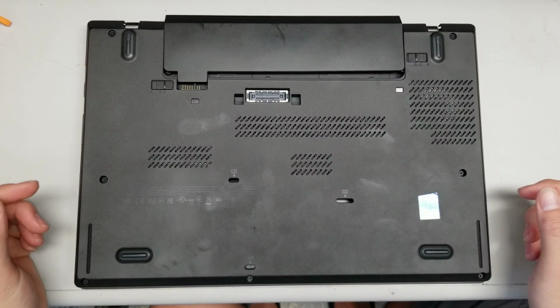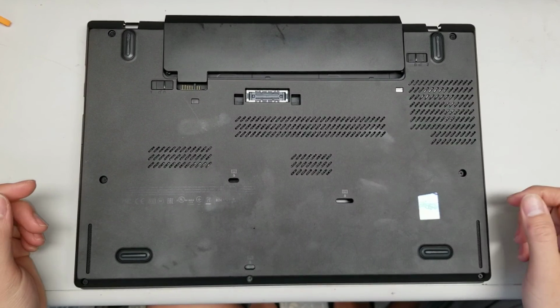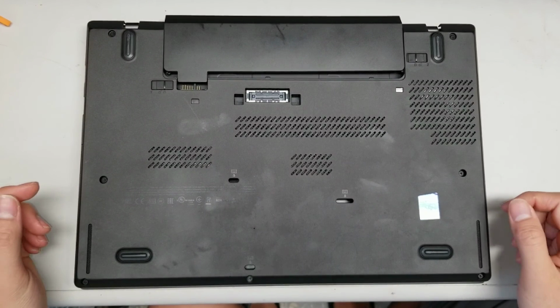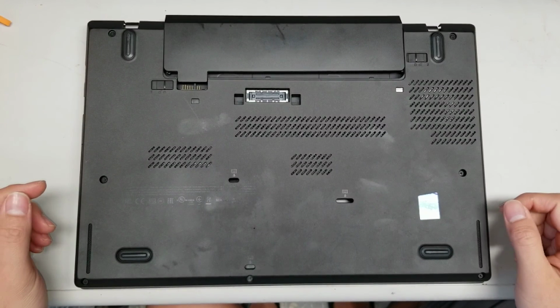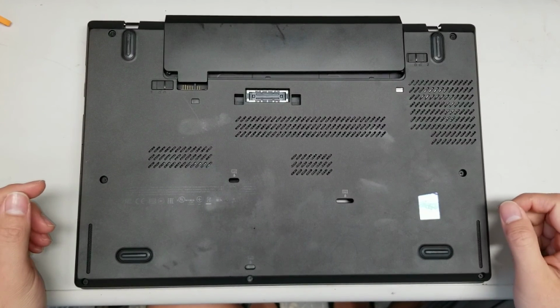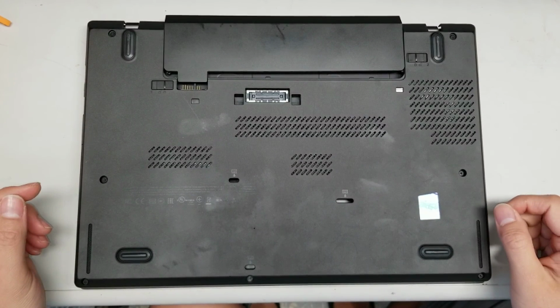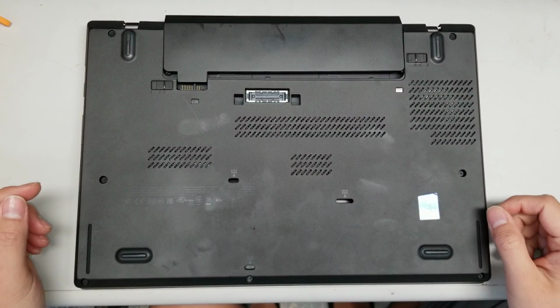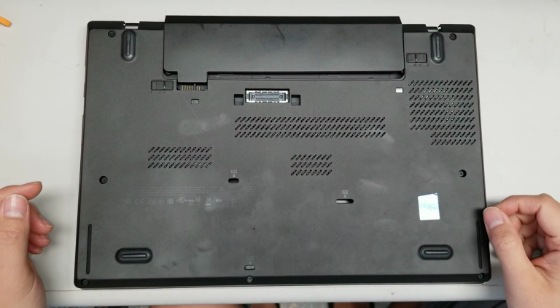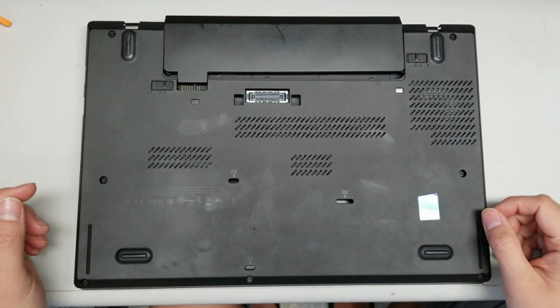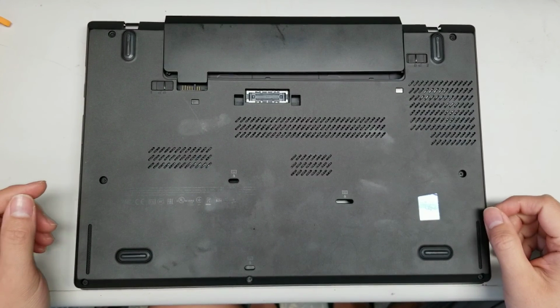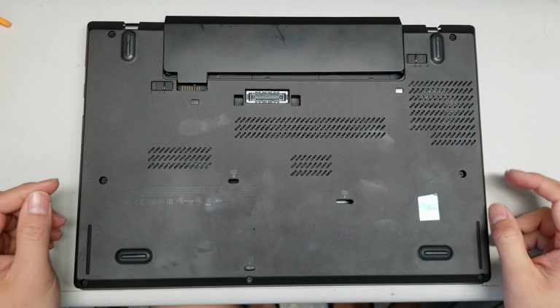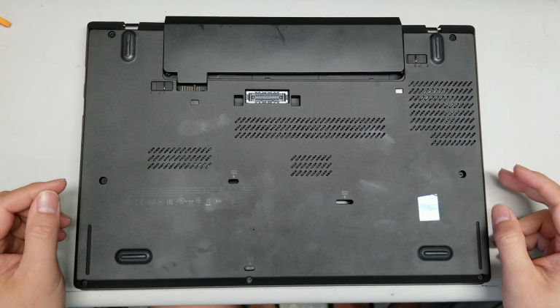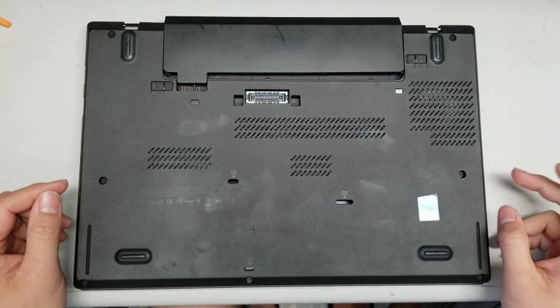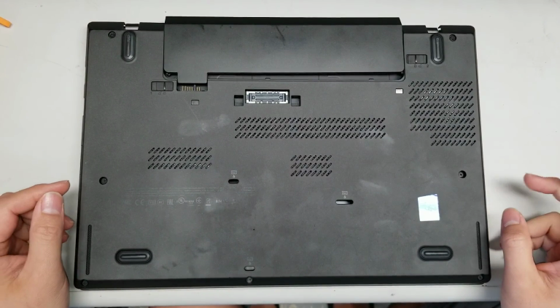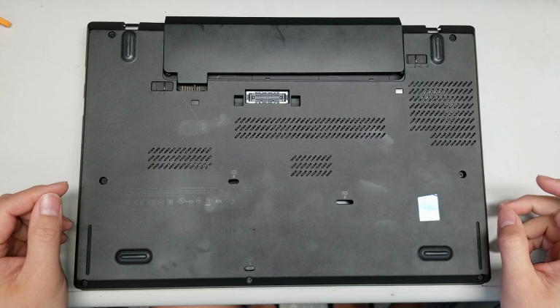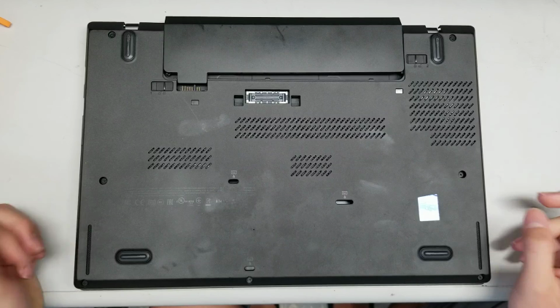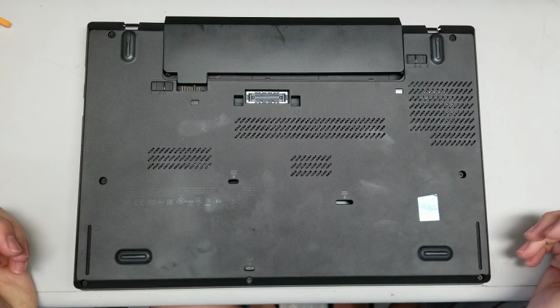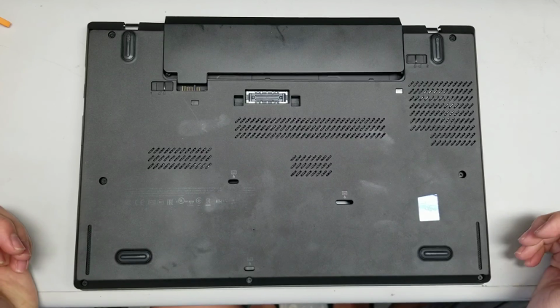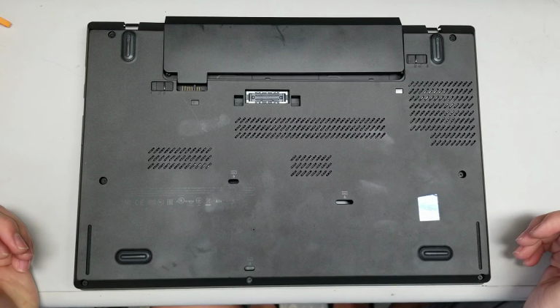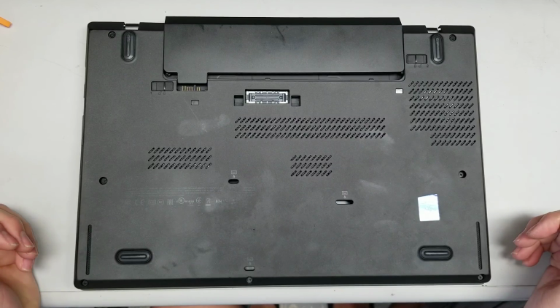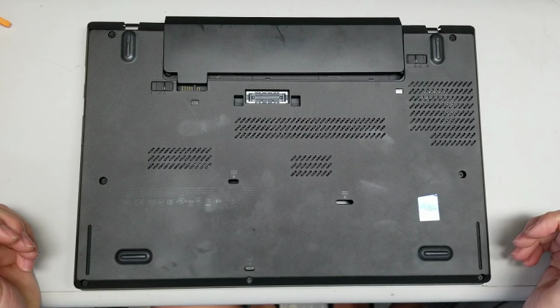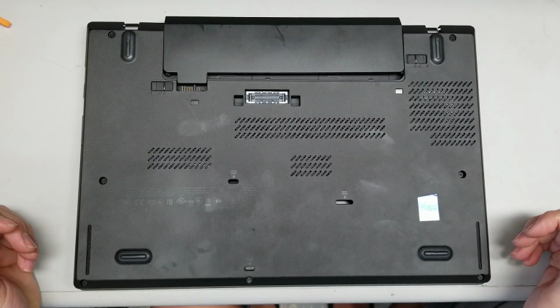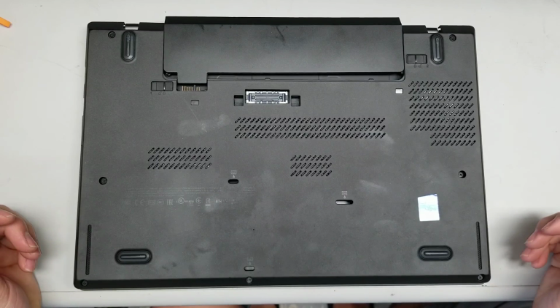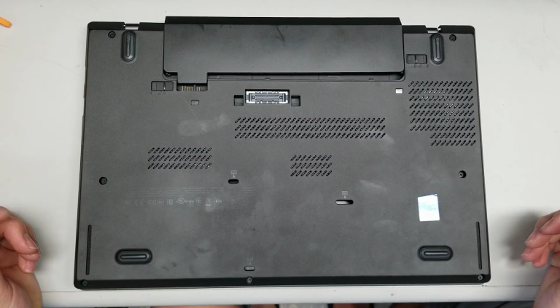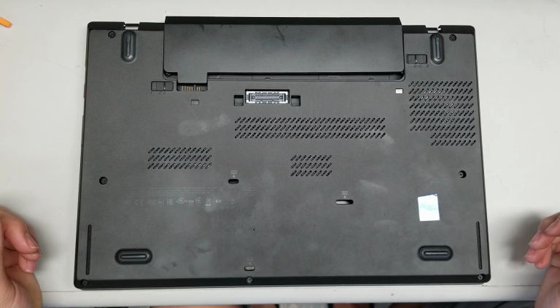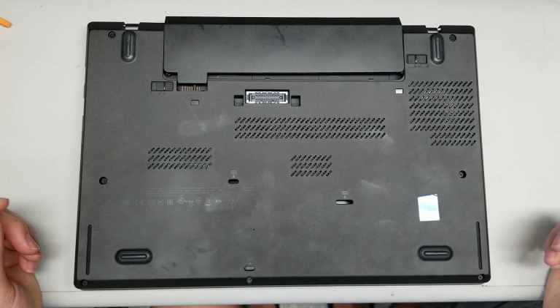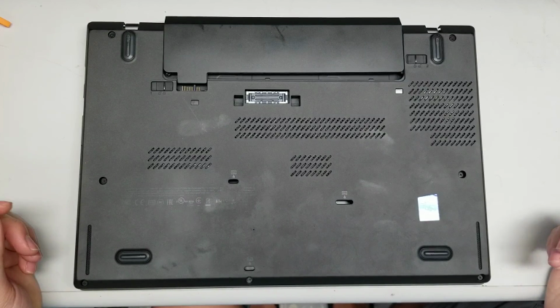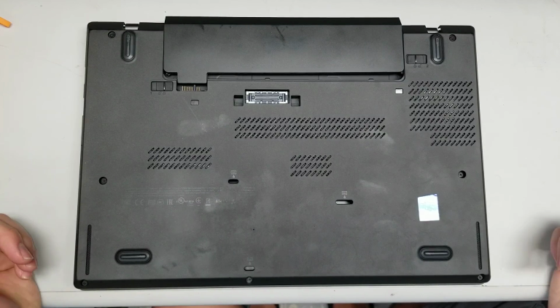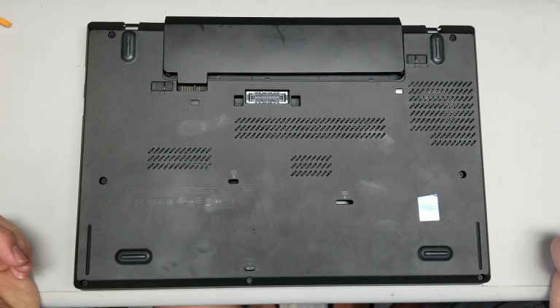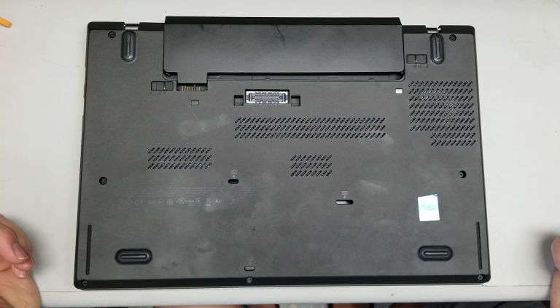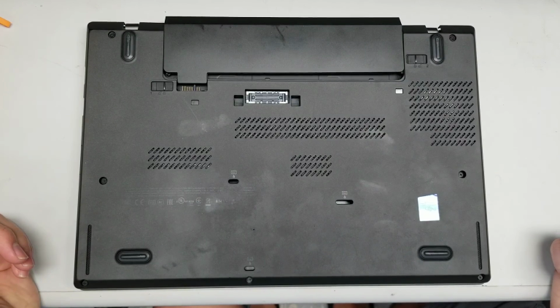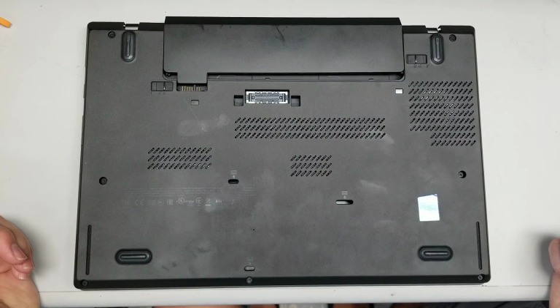I'm going to show how to open up a Lenovo T450. It's pretty simple, but the clips can get stuck.